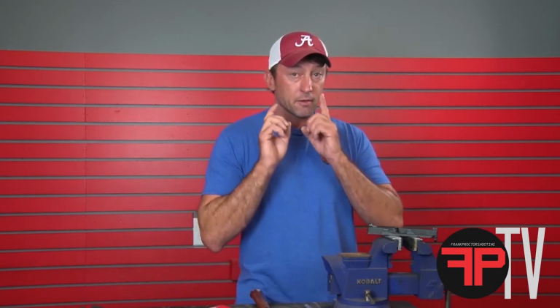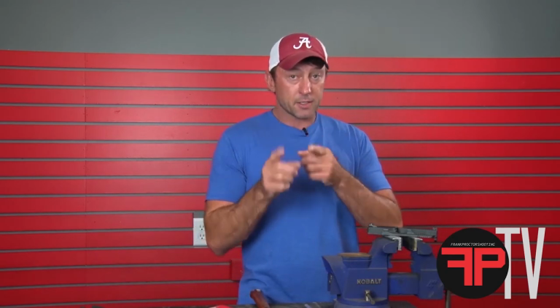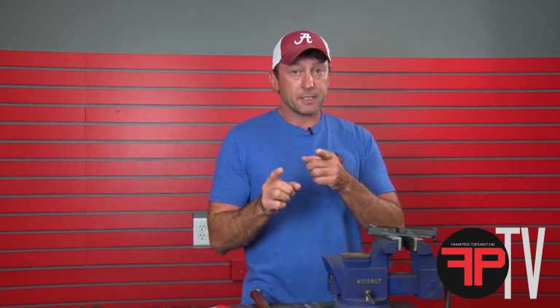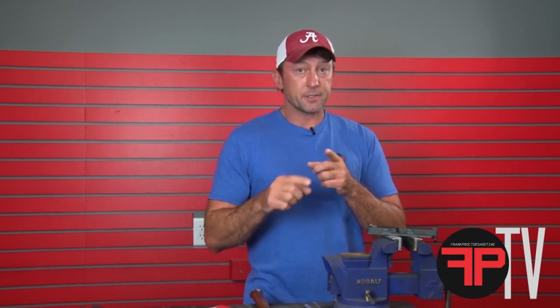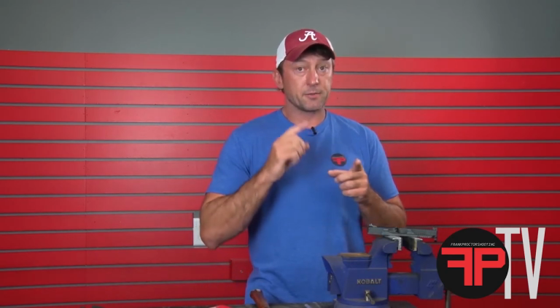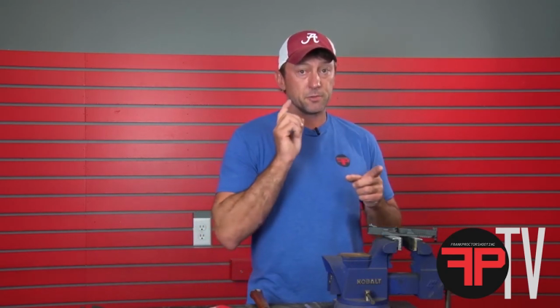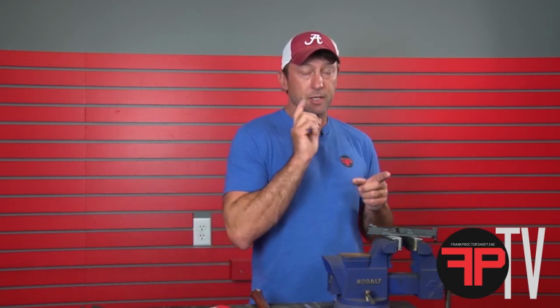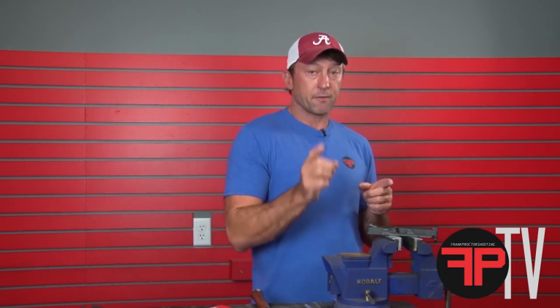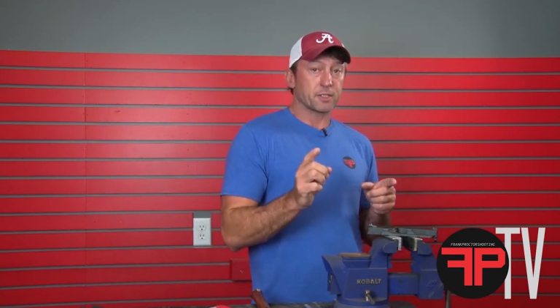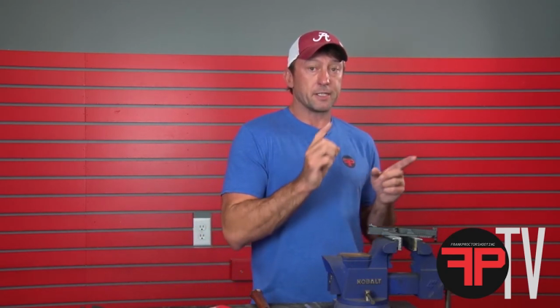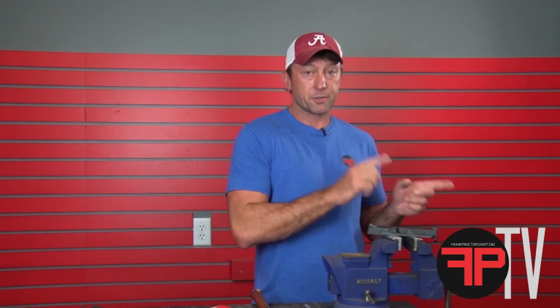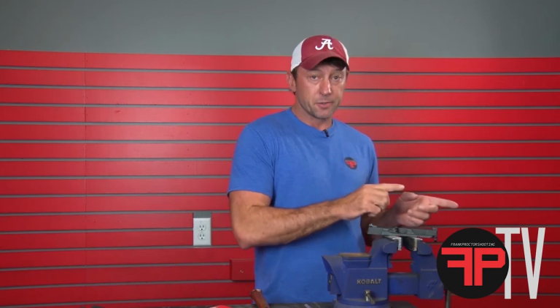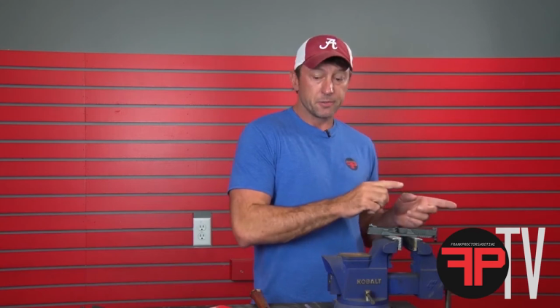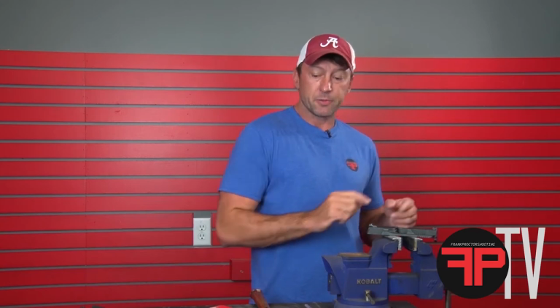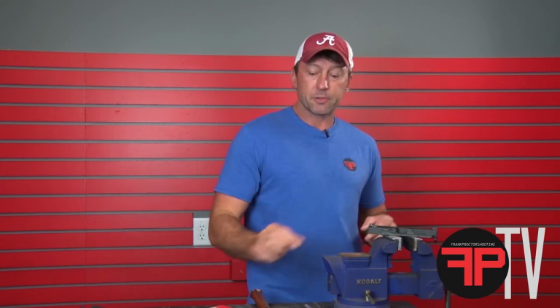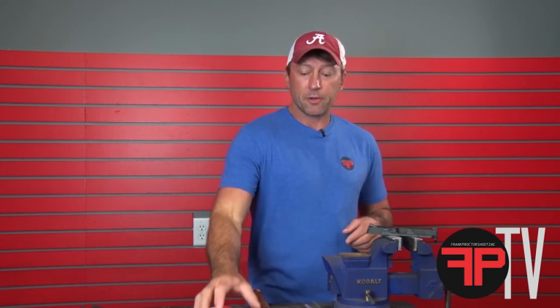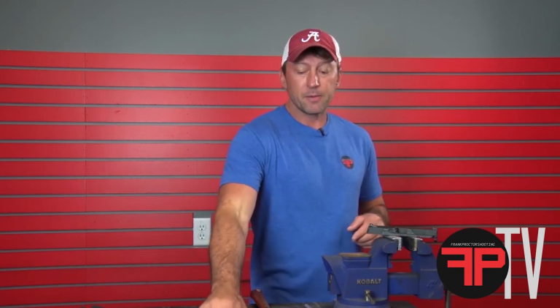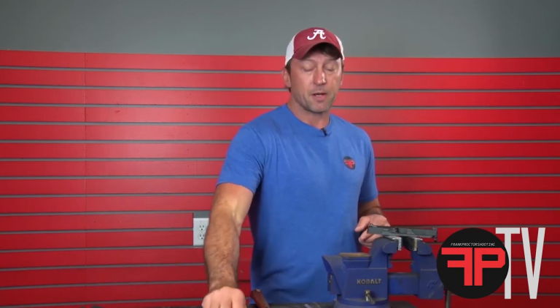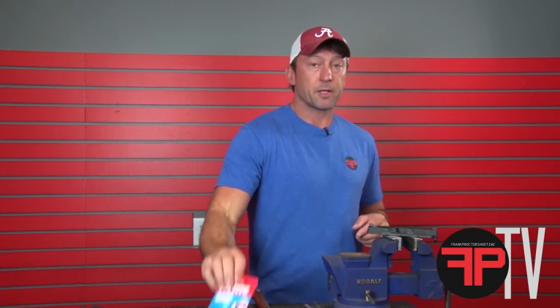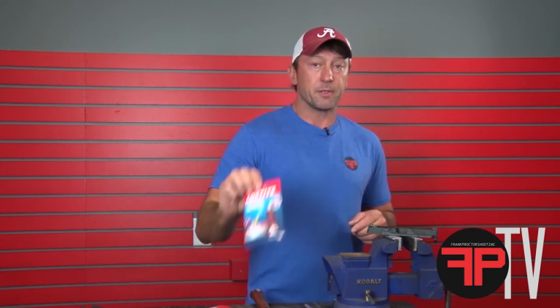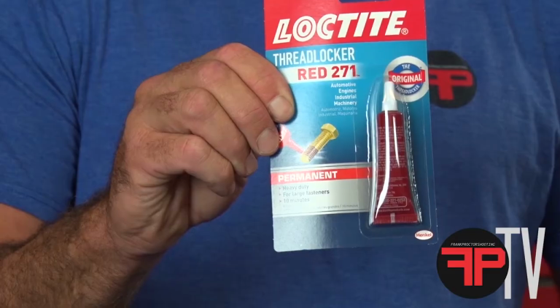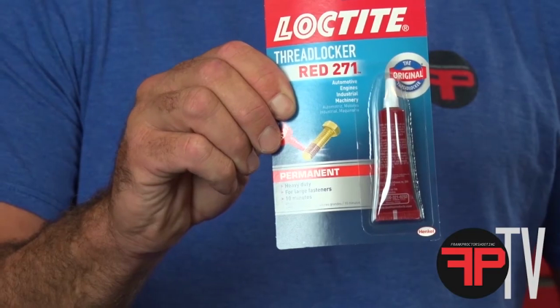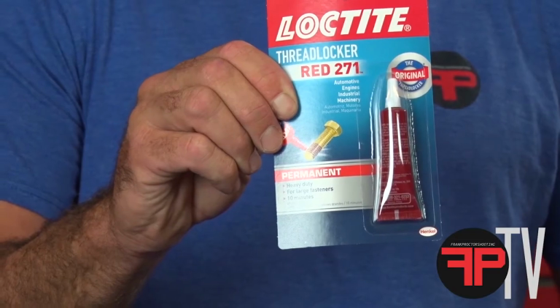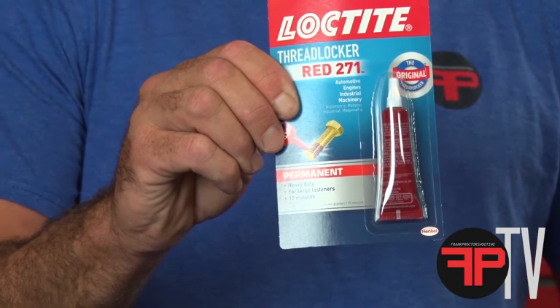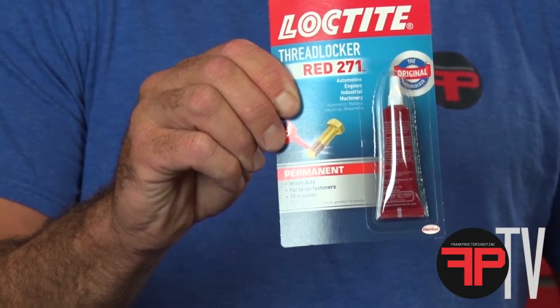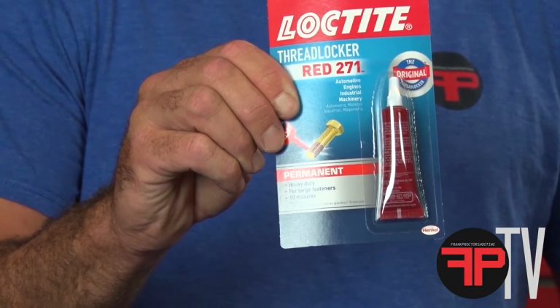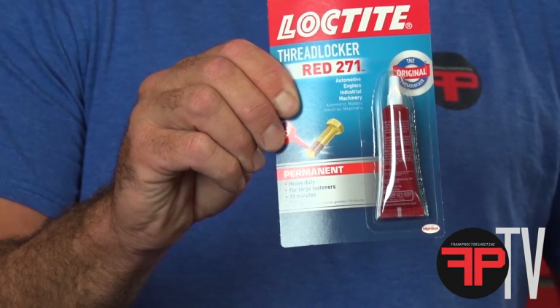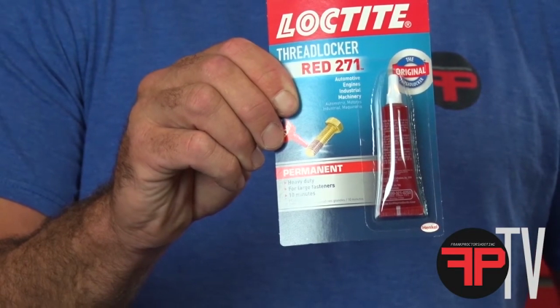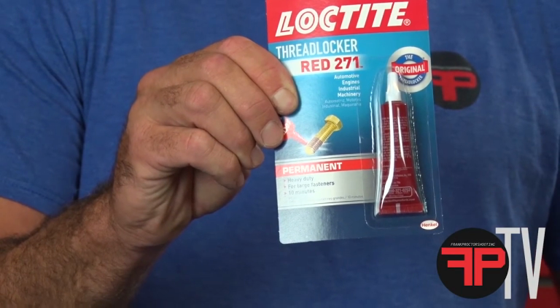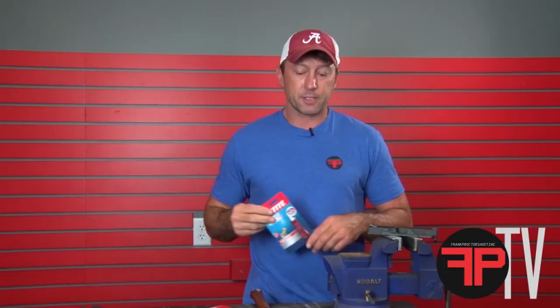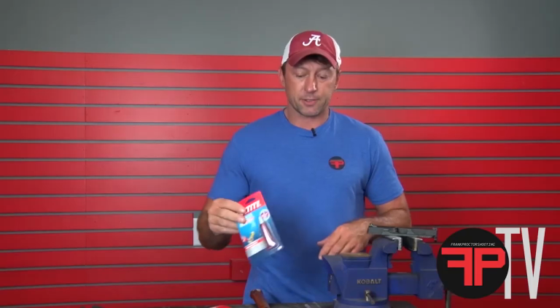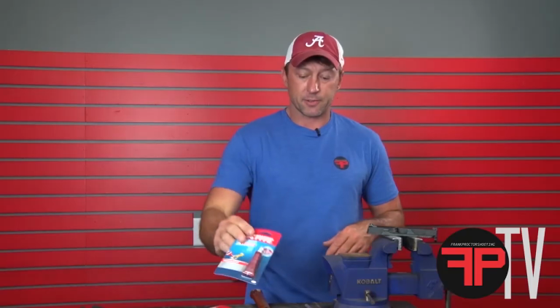Glock sights use a front sight screw to install them. I recommend using red loctite on the front sight screw.